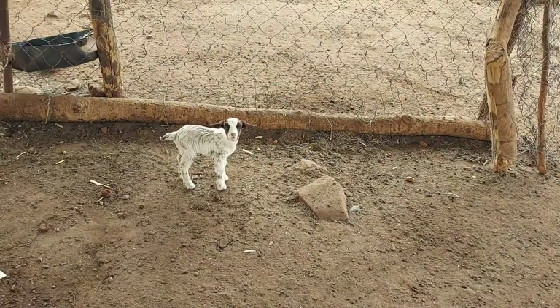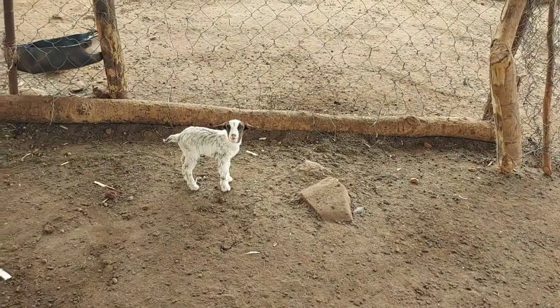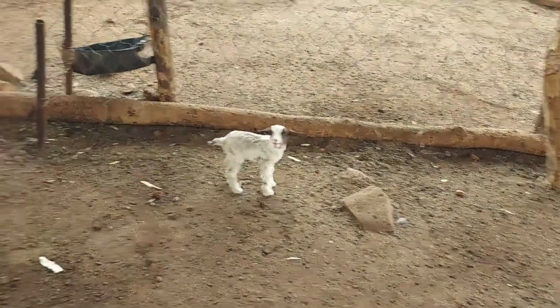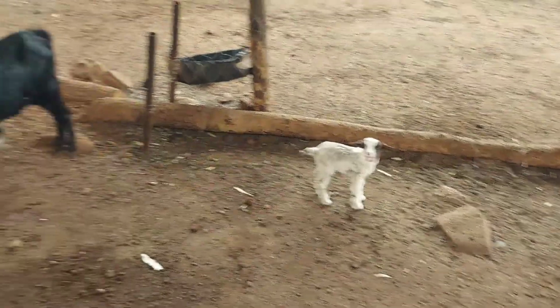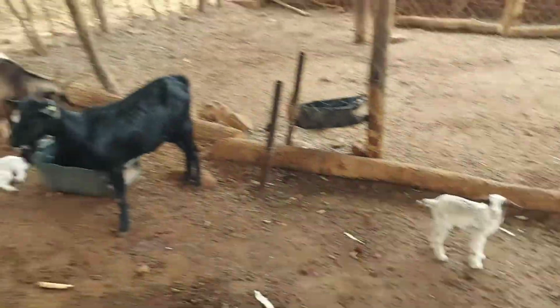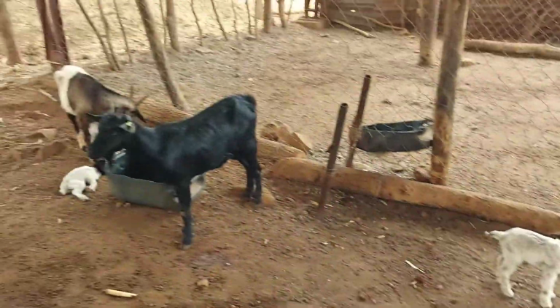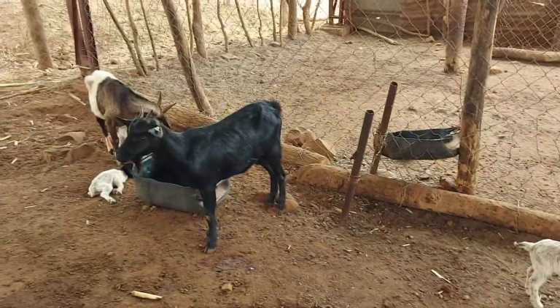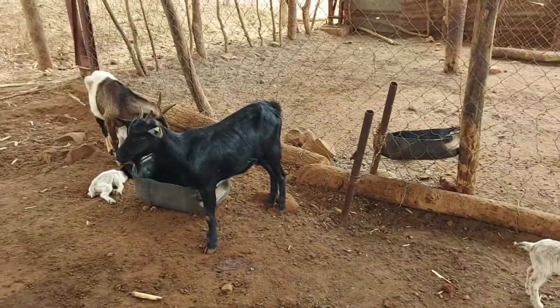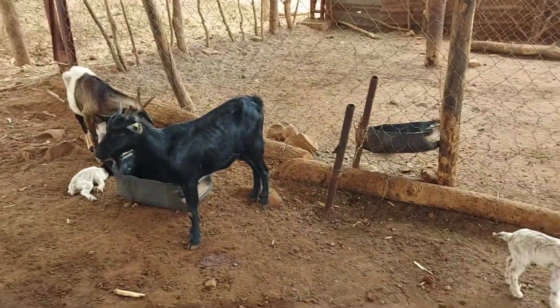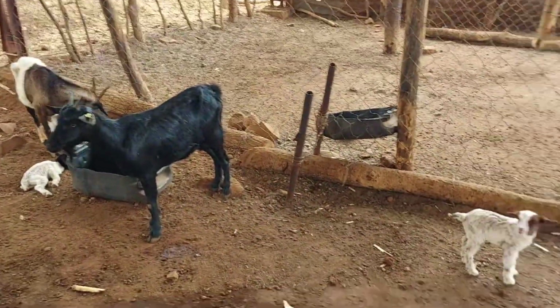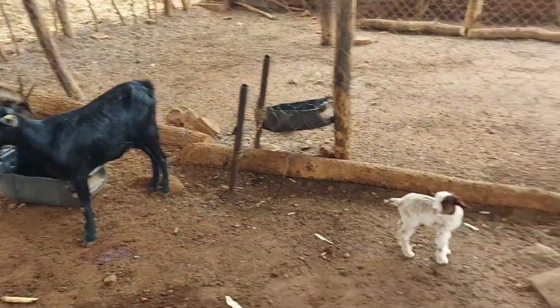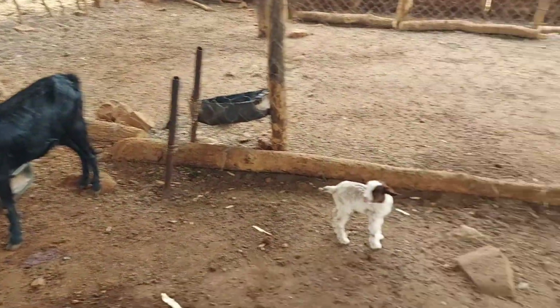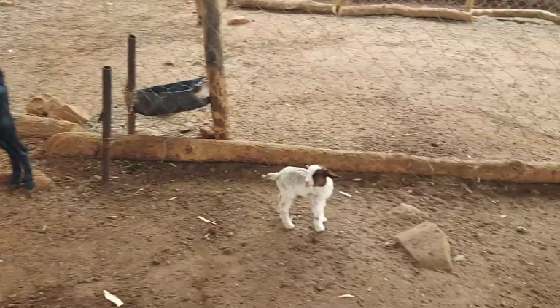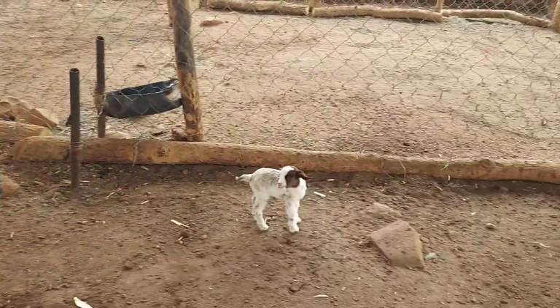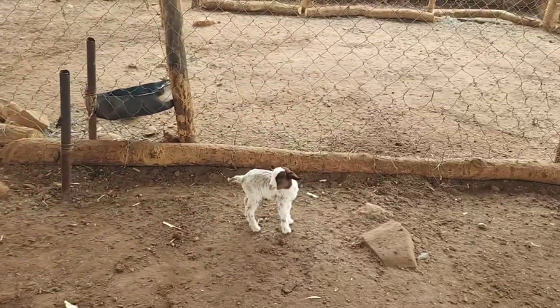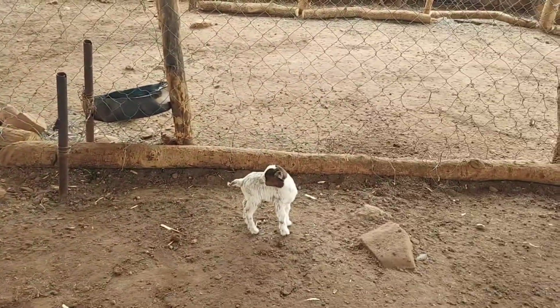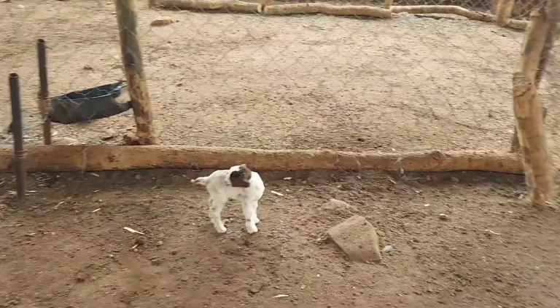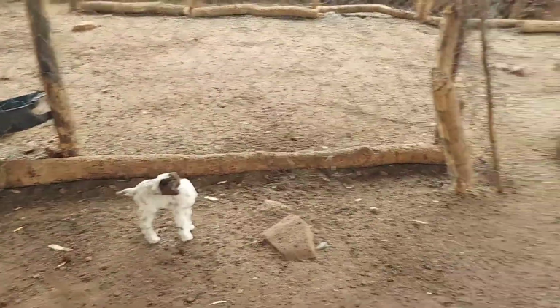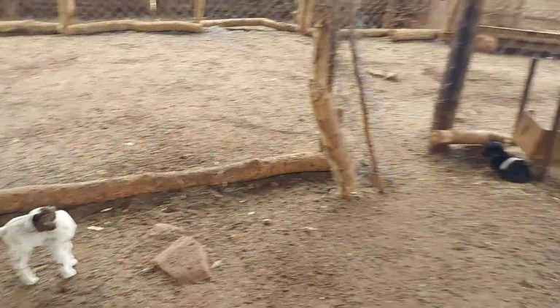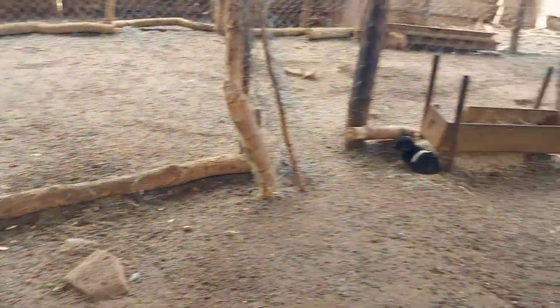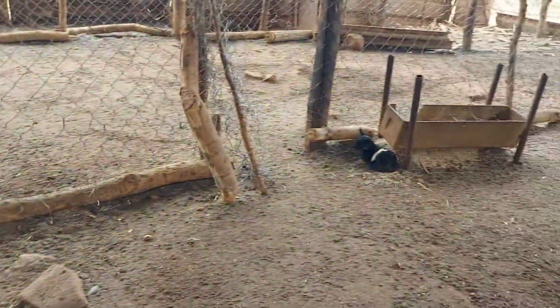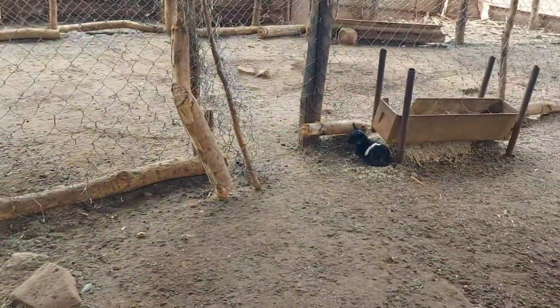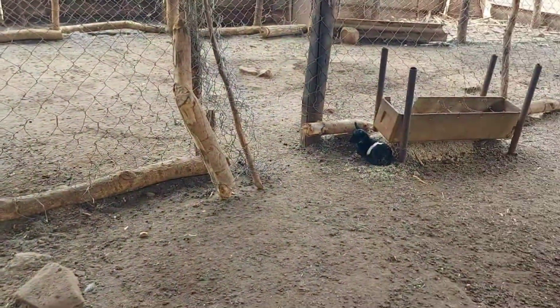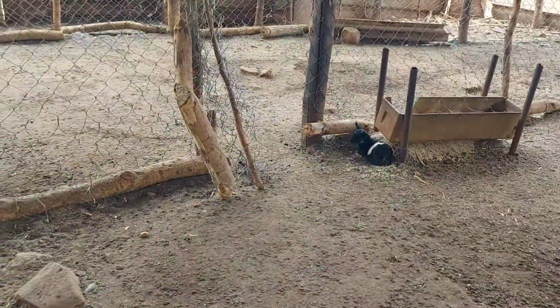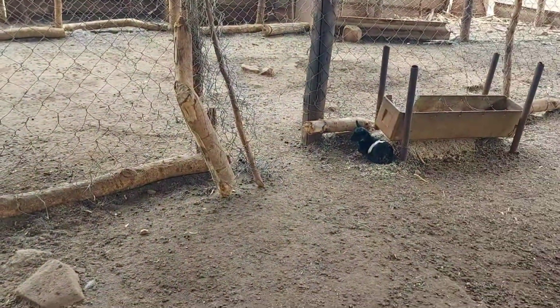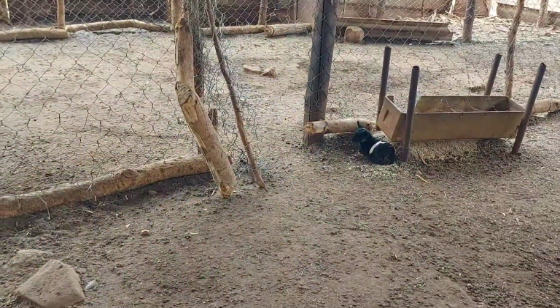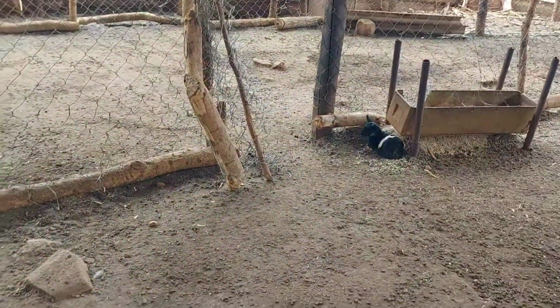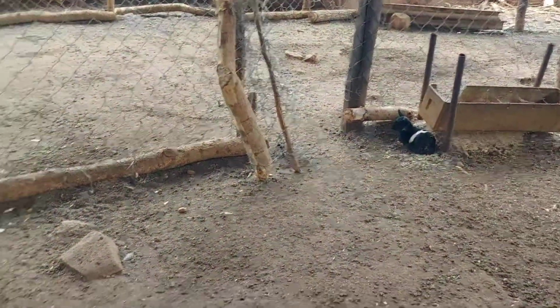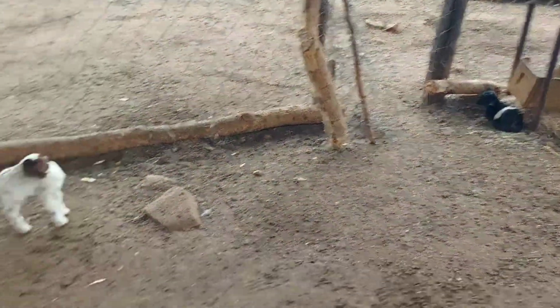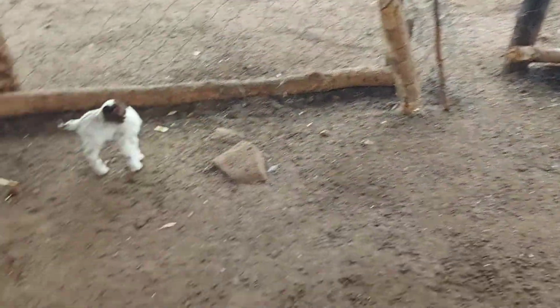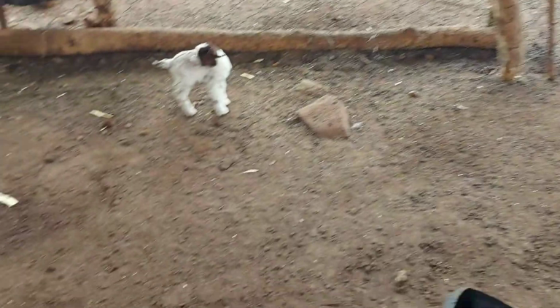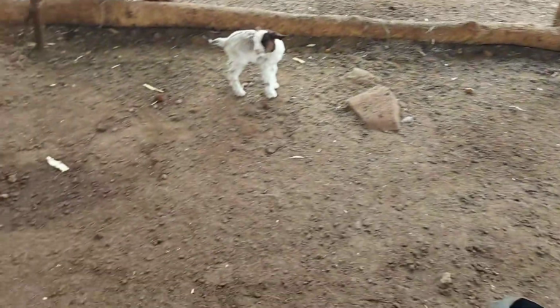Thank you for watching. Remember to subscribe to our channel. These are the Diaries of a Goat Farmer - bye for now.